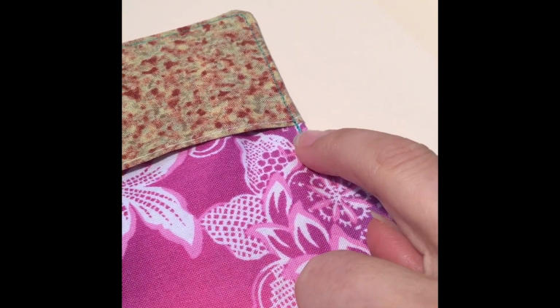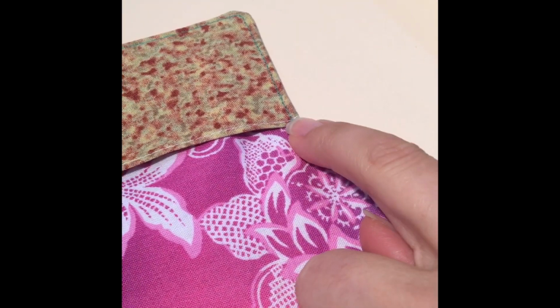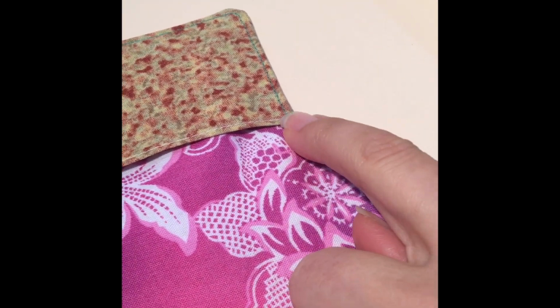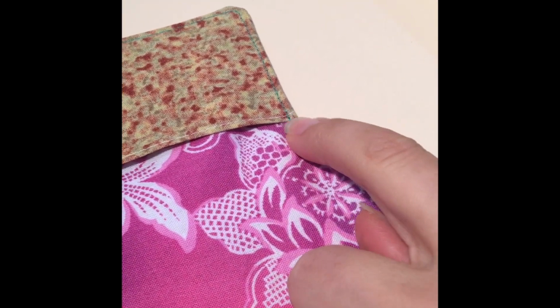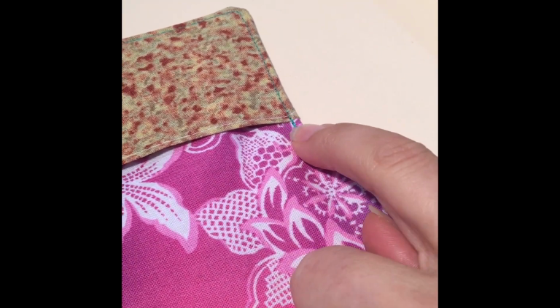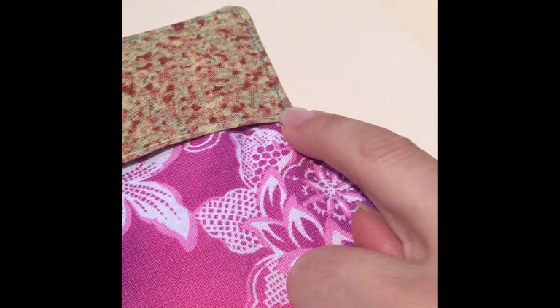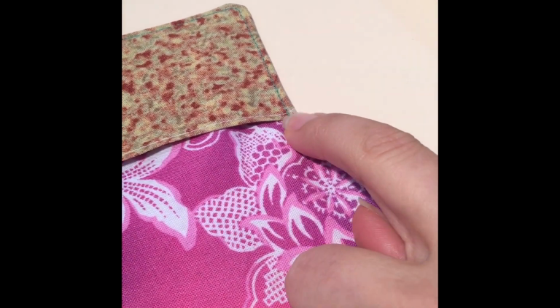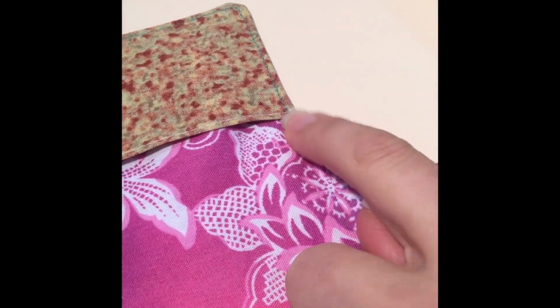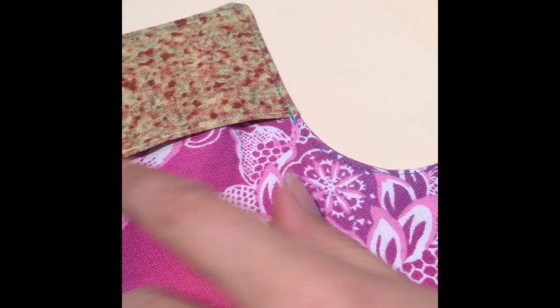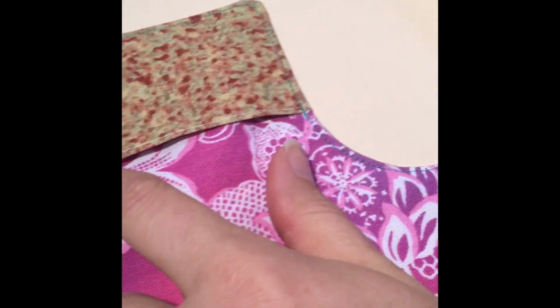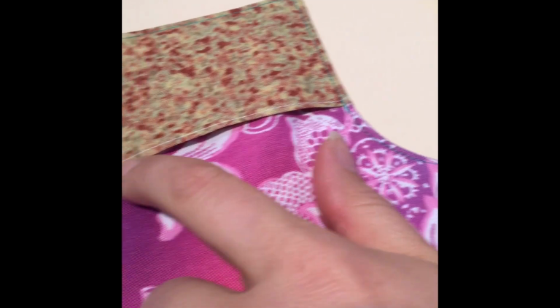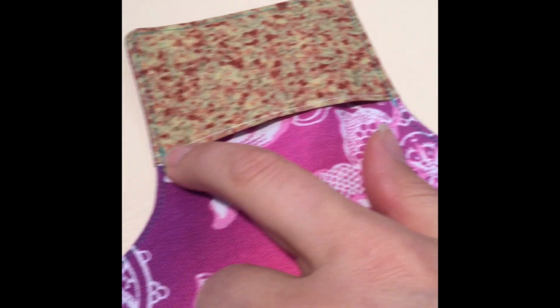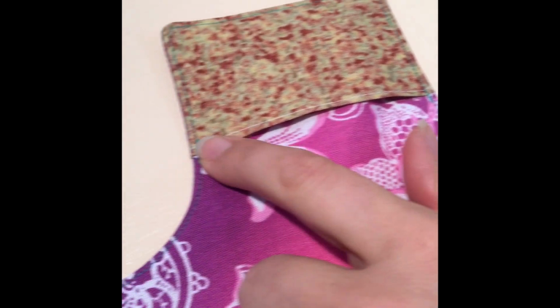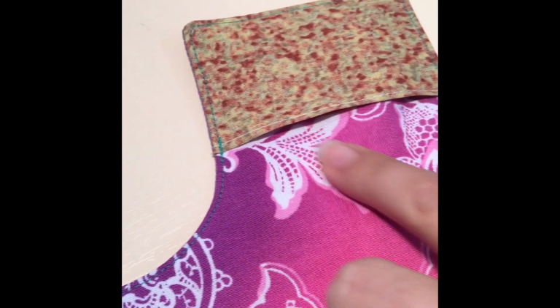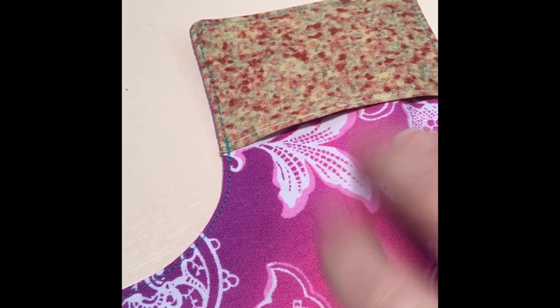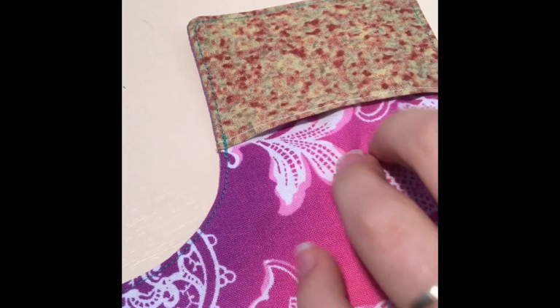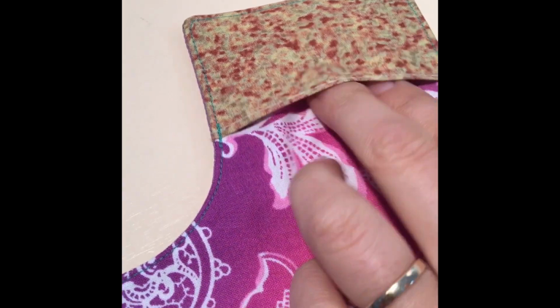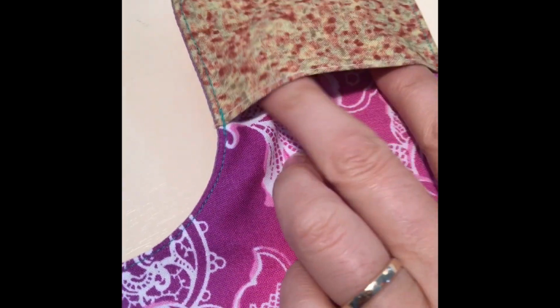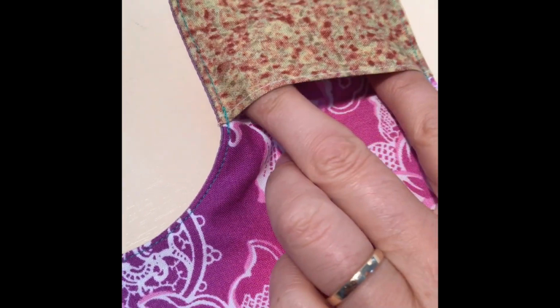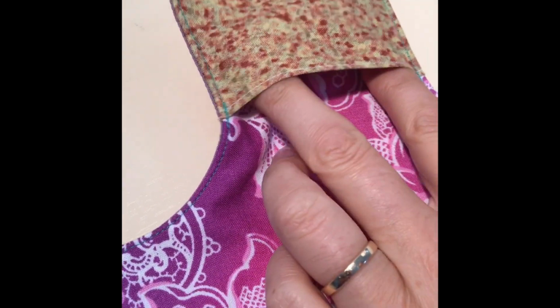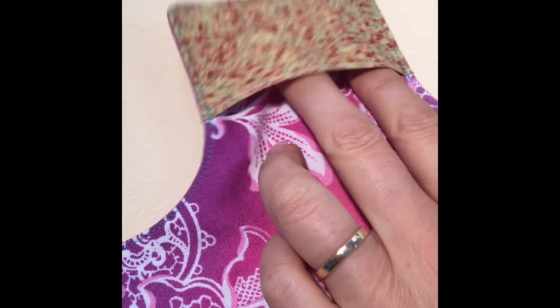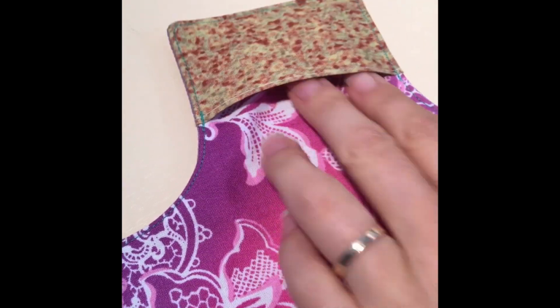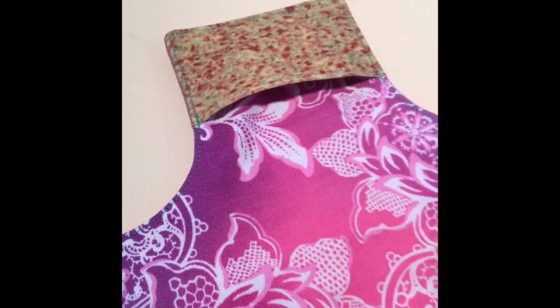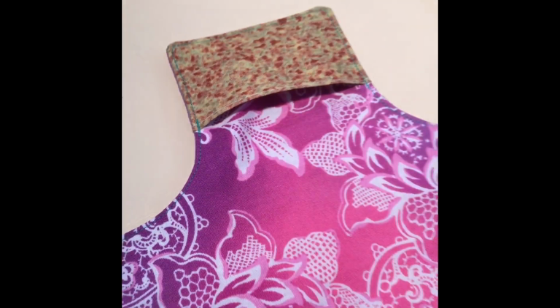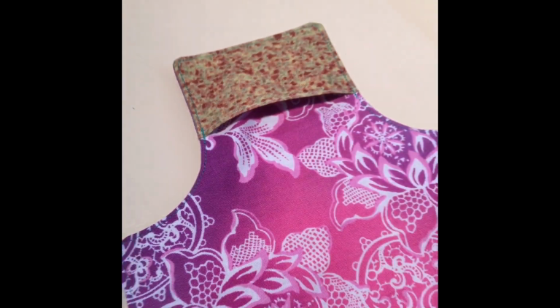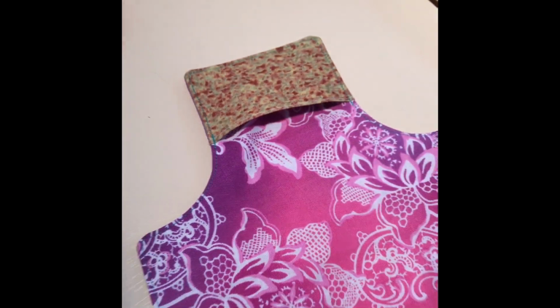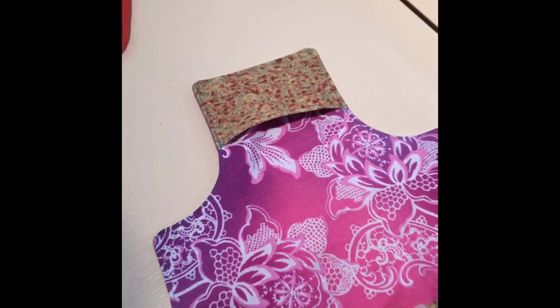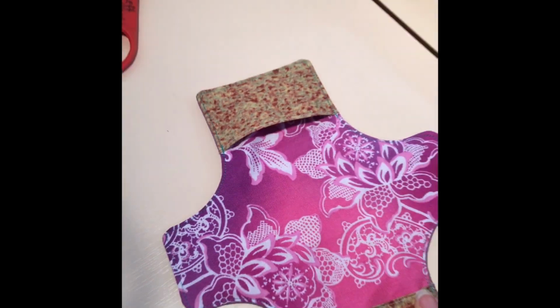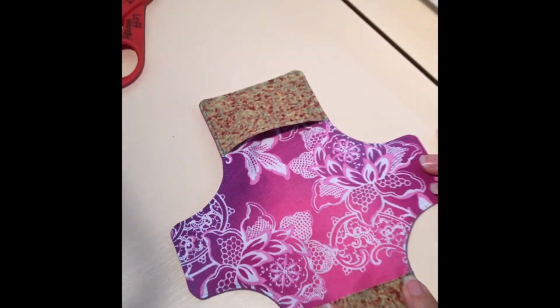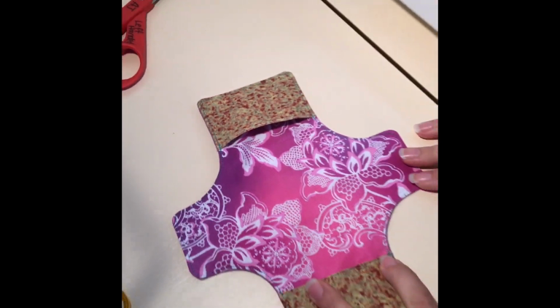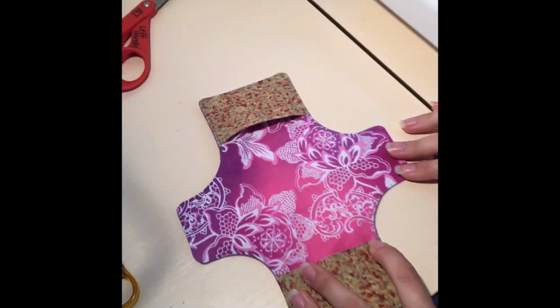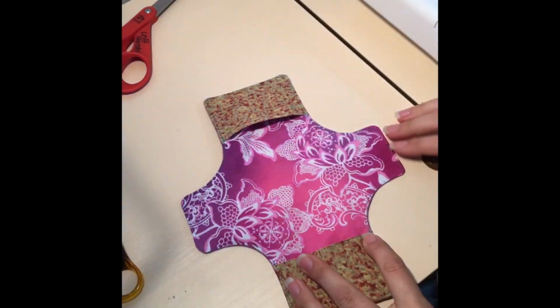You can see it's finished — we've over-stitched over each one of these pockets just to reinforce that, because that's going to get the most pressure as the girls are putting their liners in.